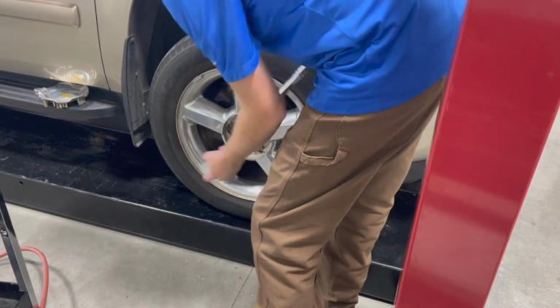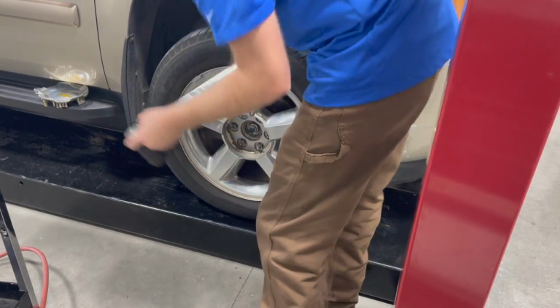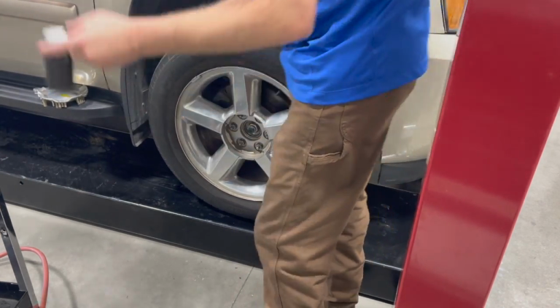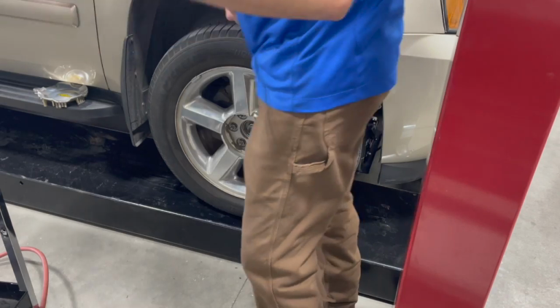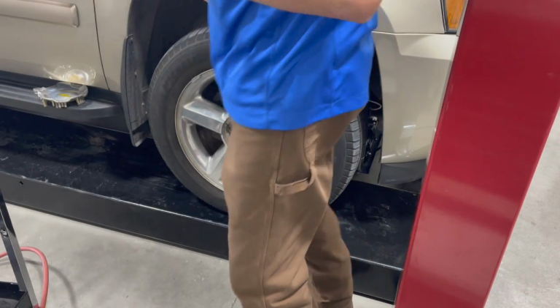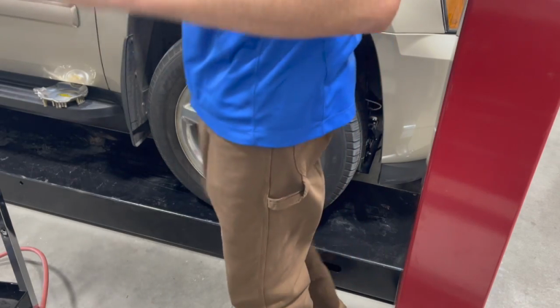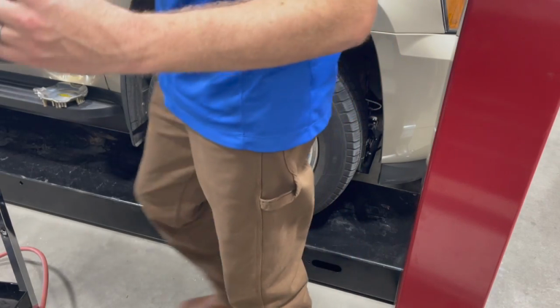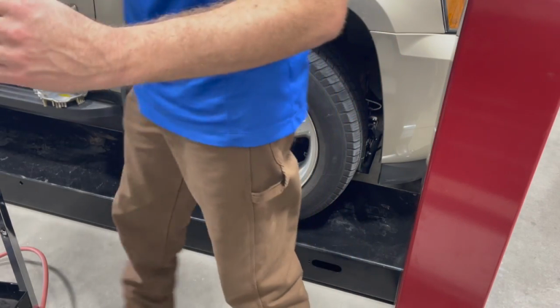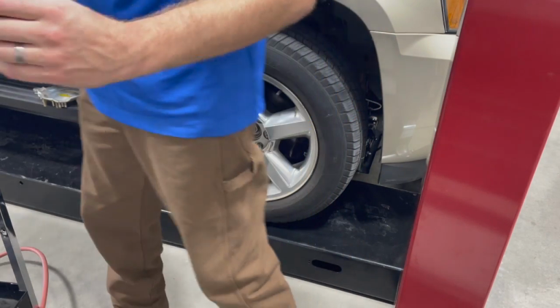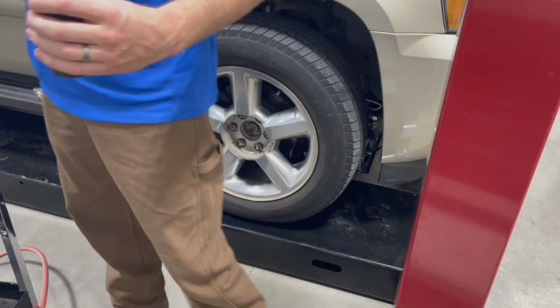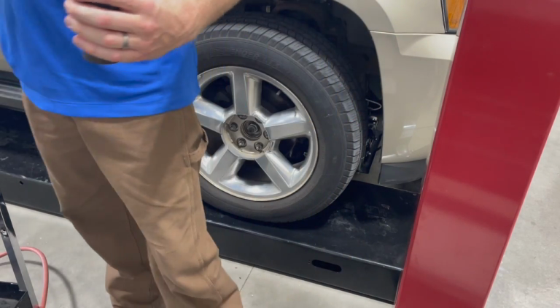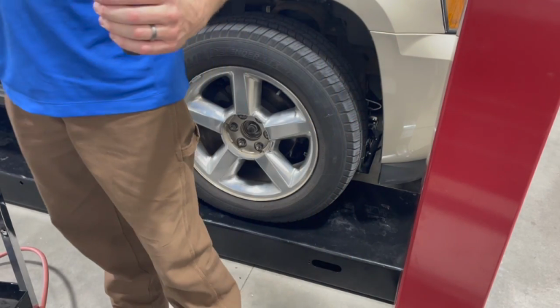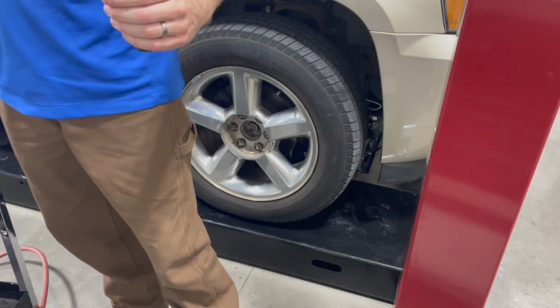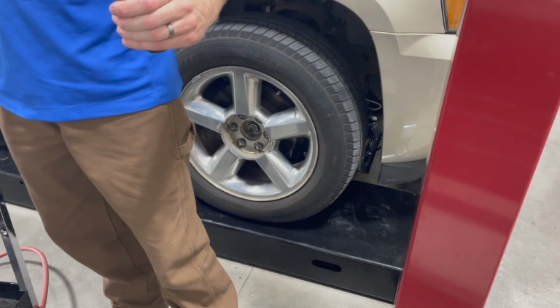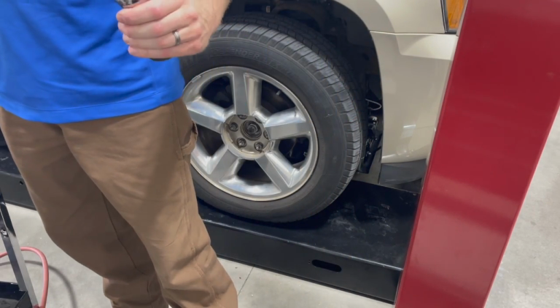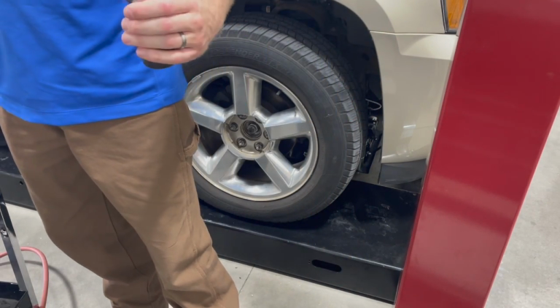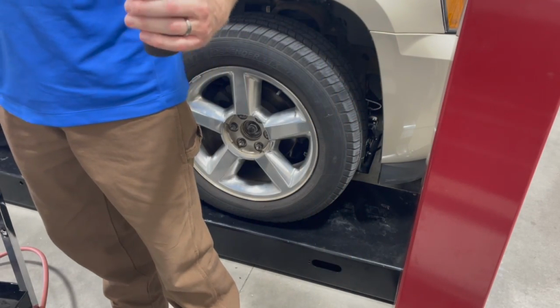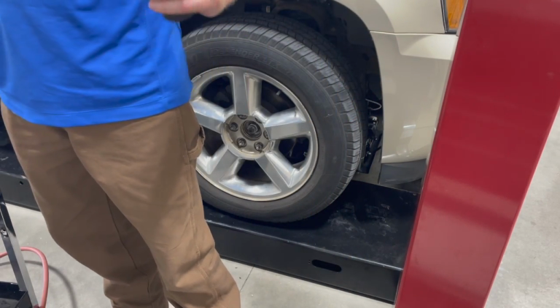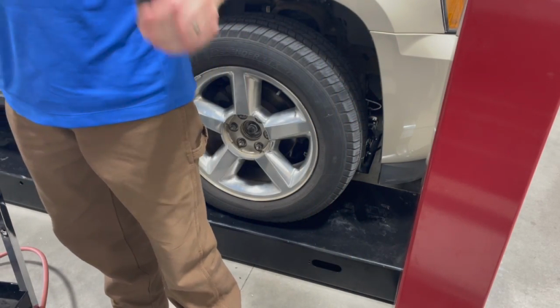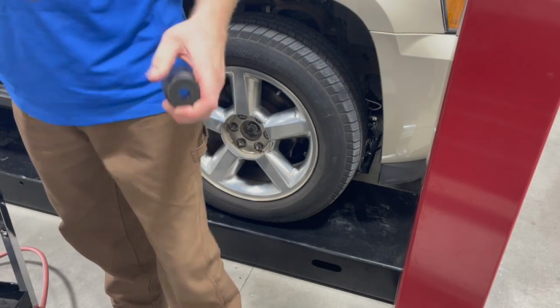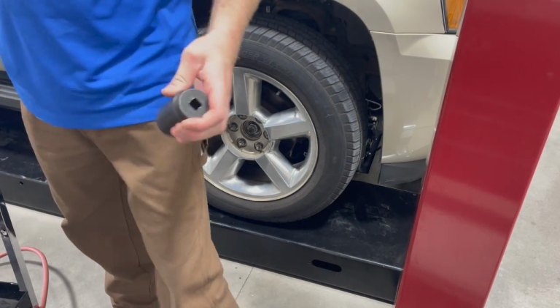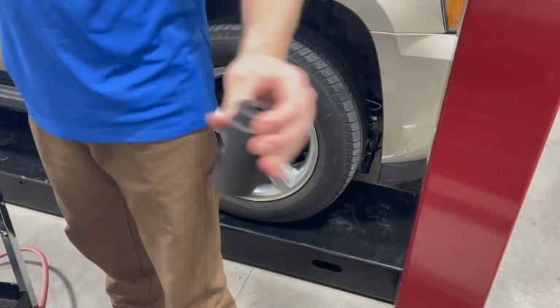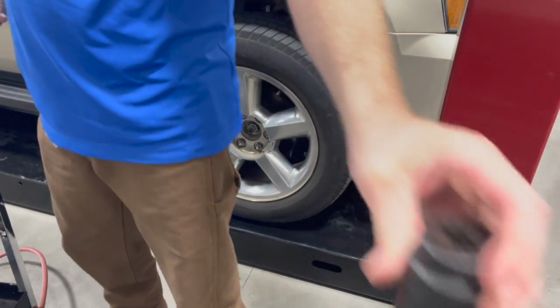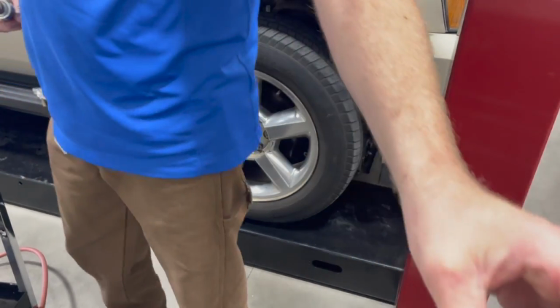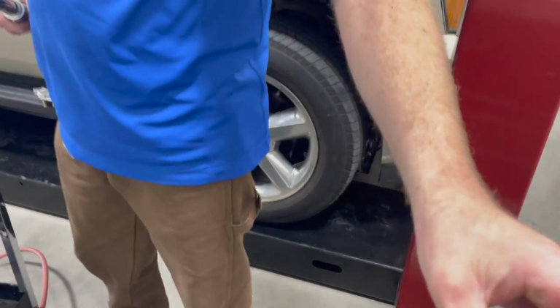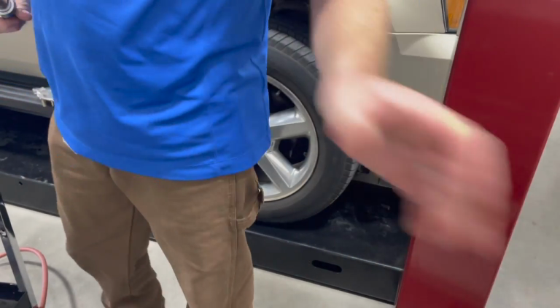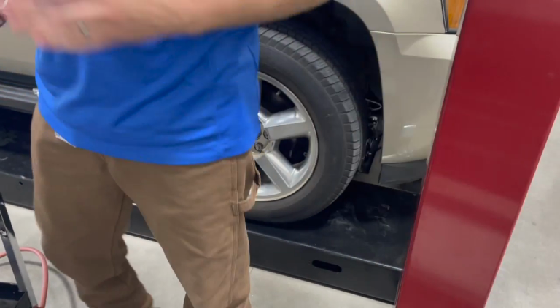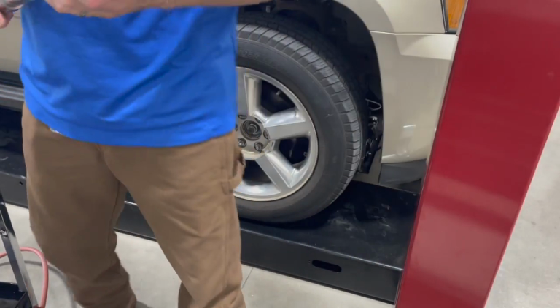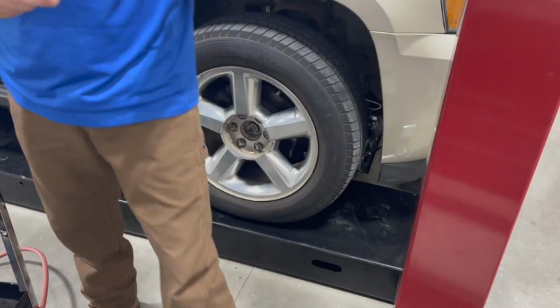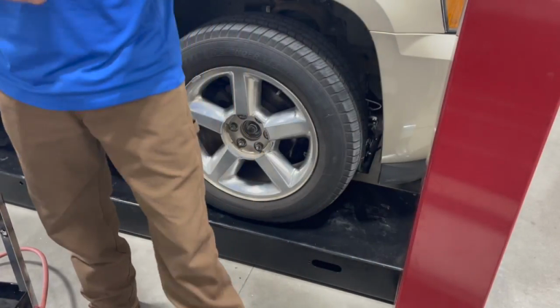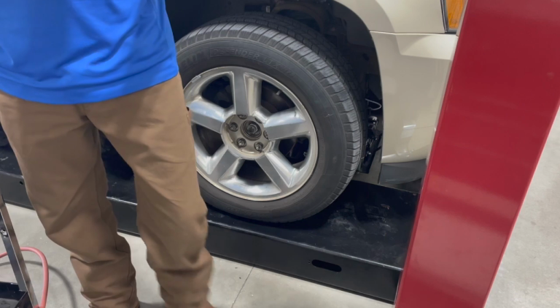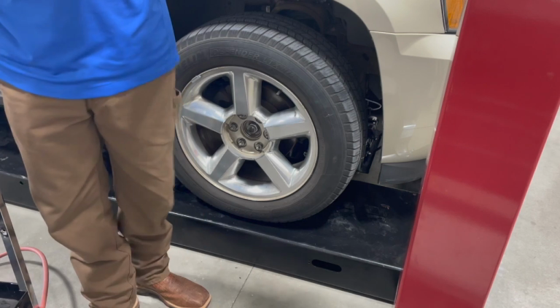So once that nut's torqued to spec, we'll torque our wheel lug nuts.